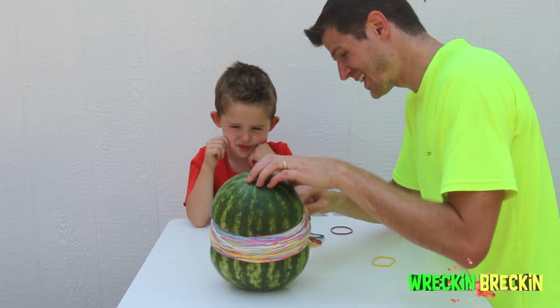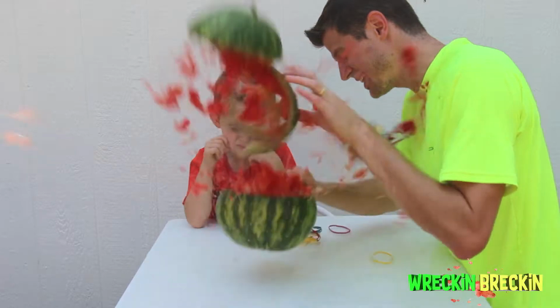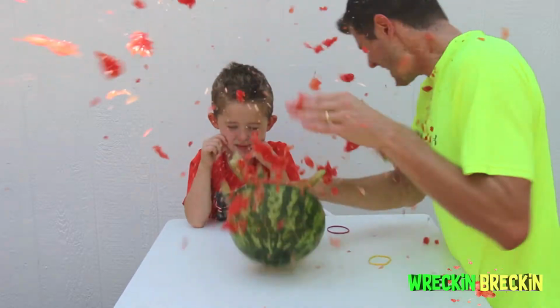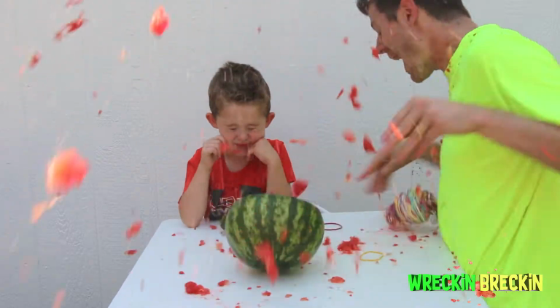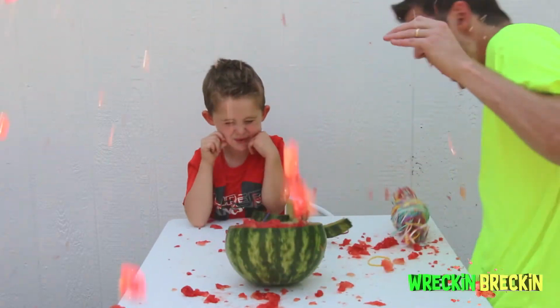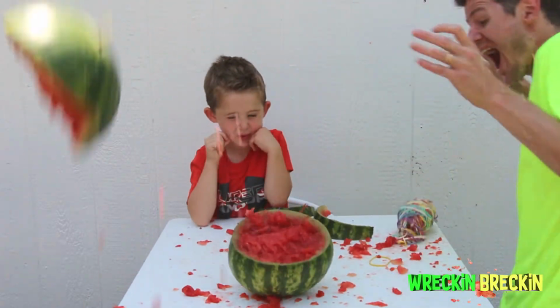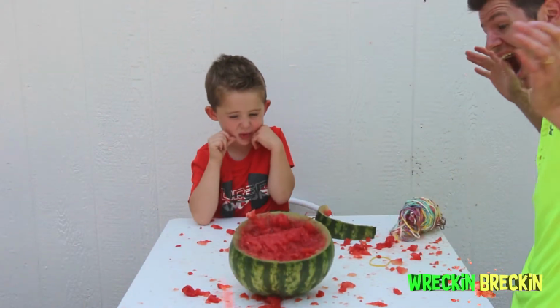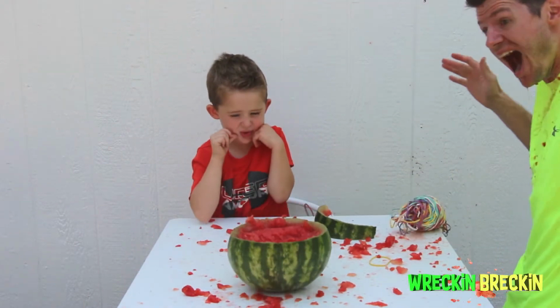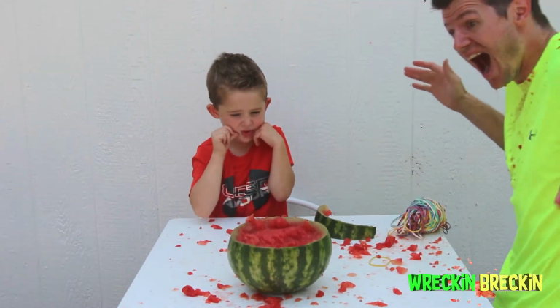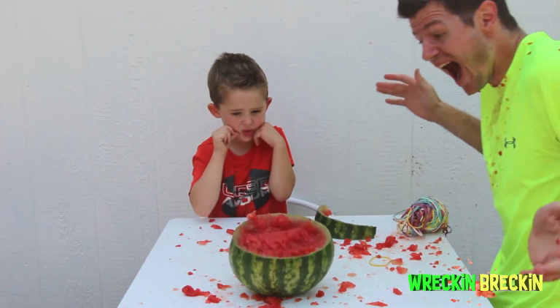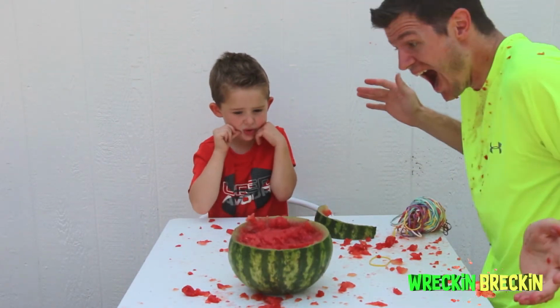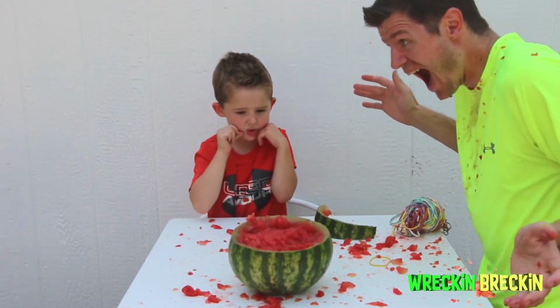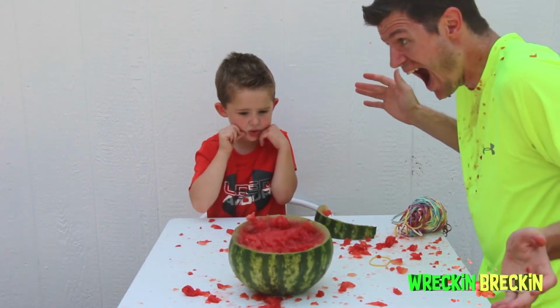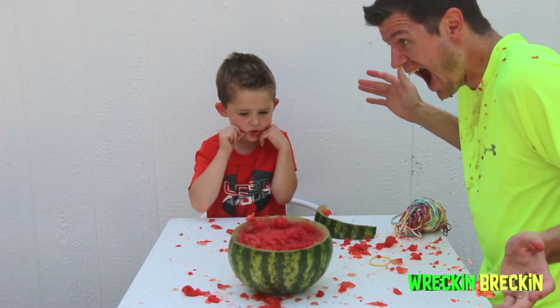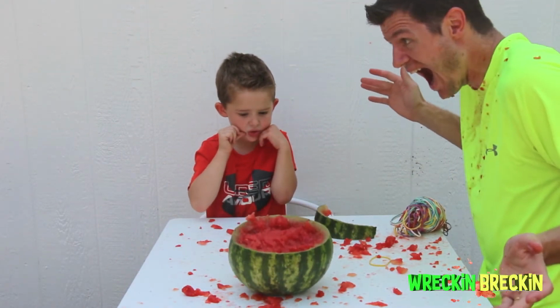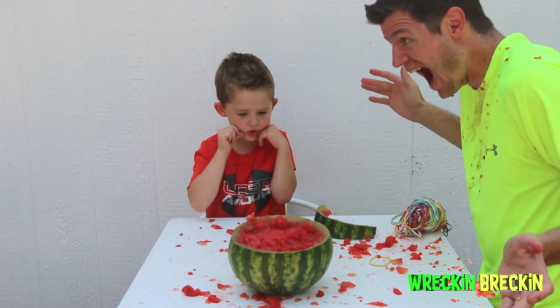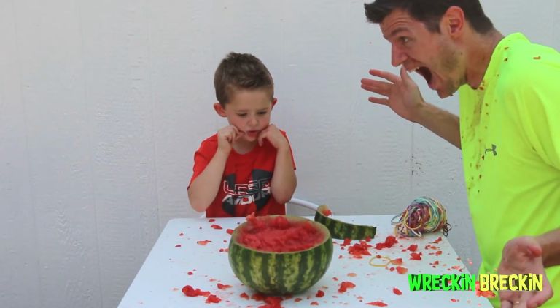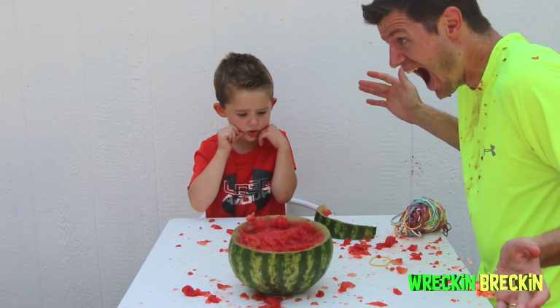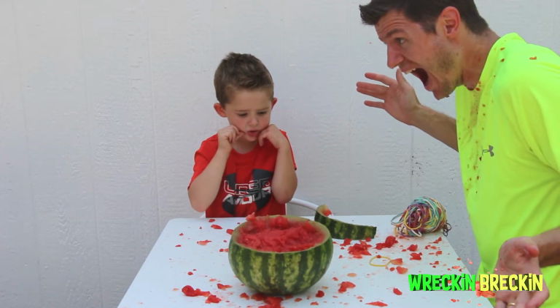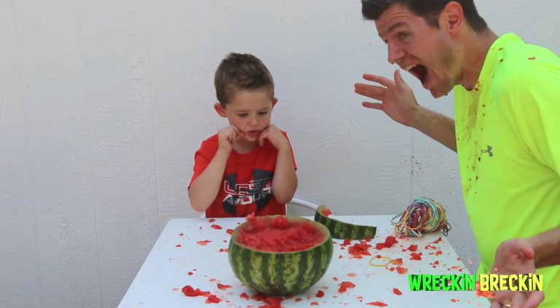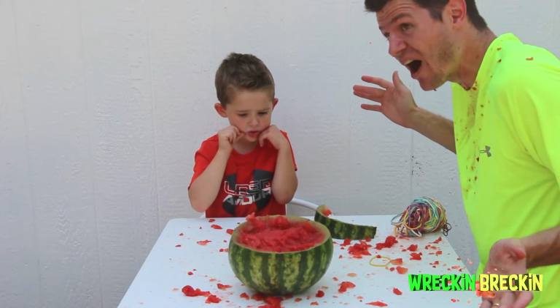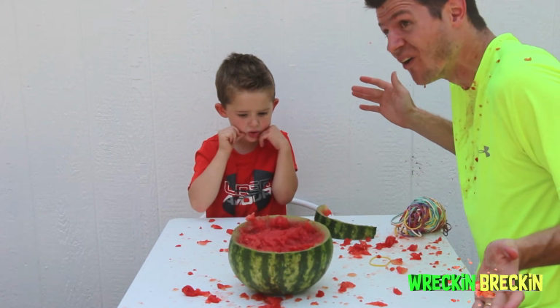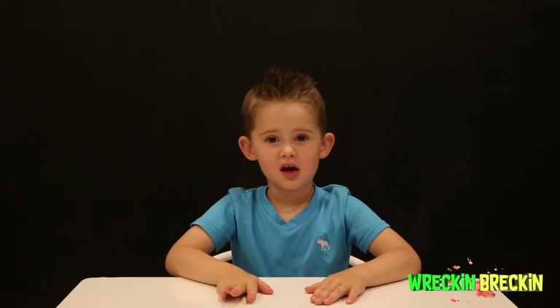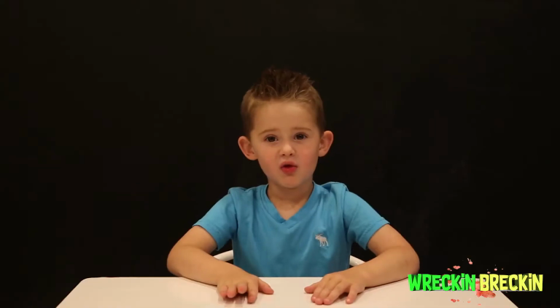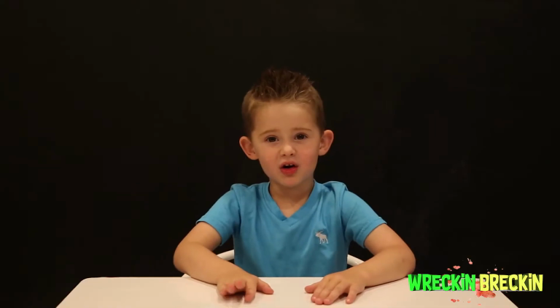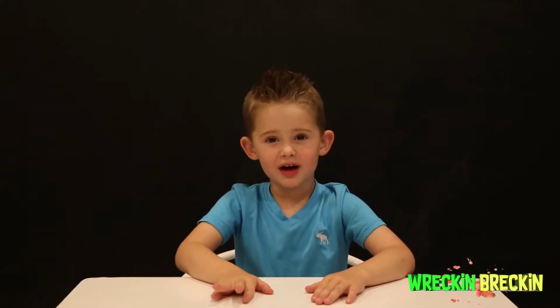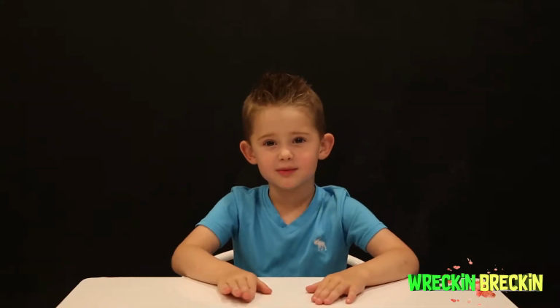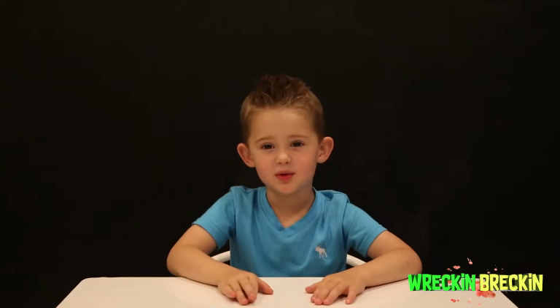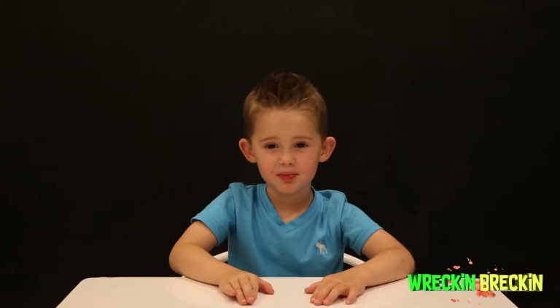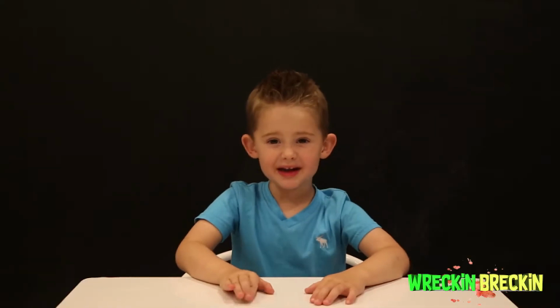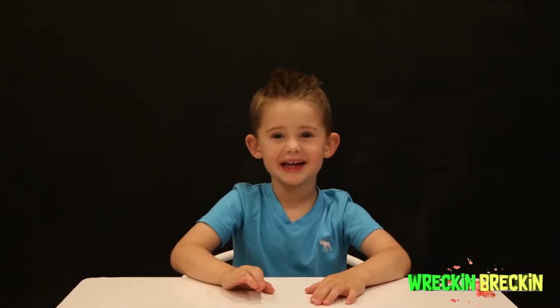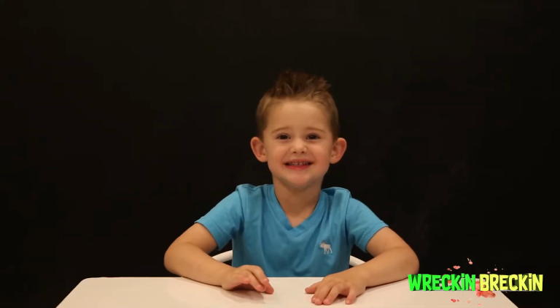Let's go! Welcome to Breckin' Science Spam It!